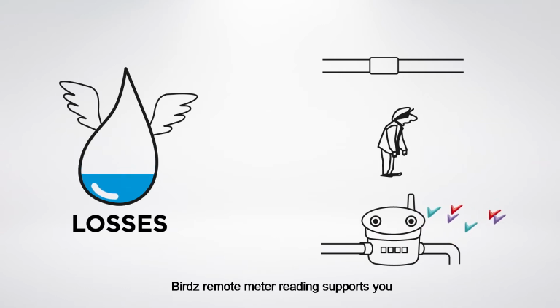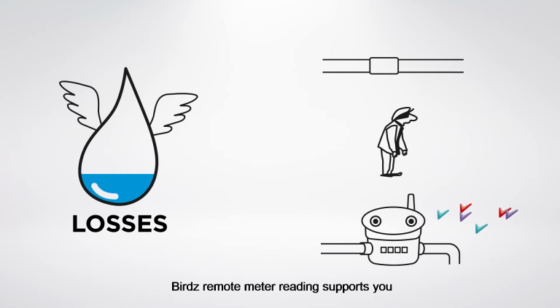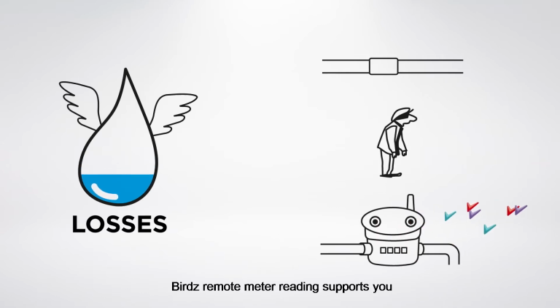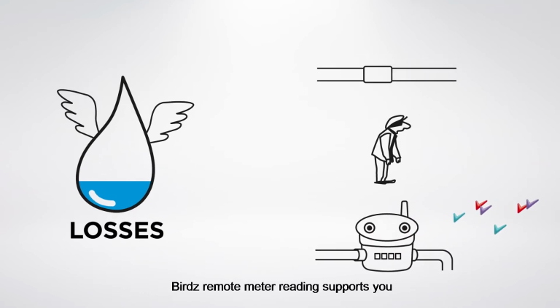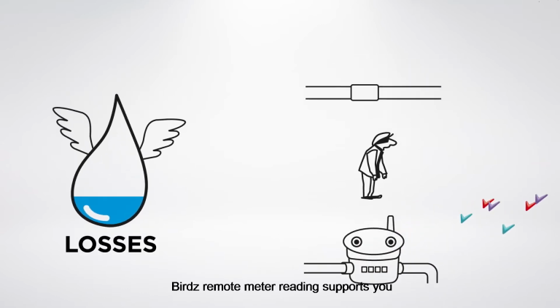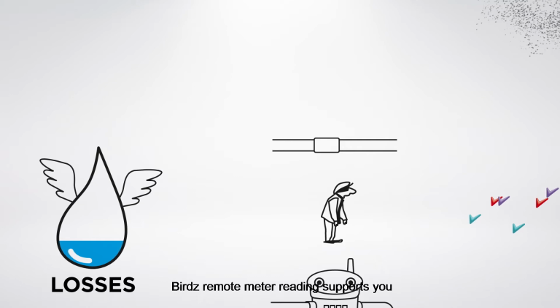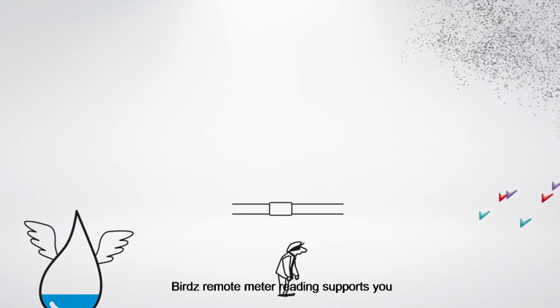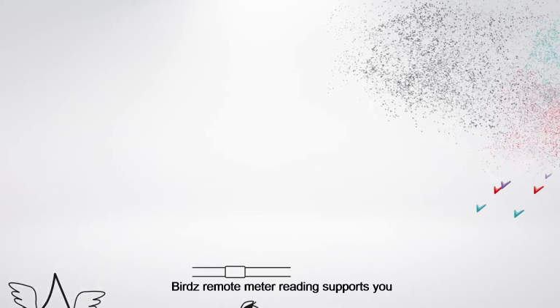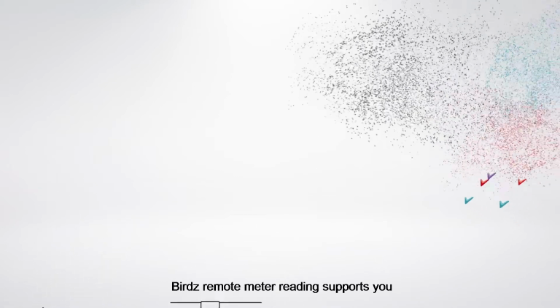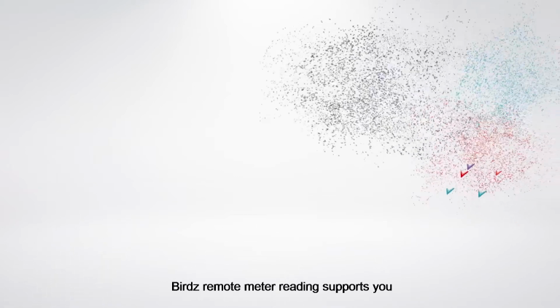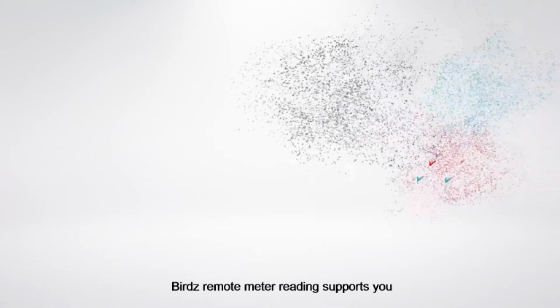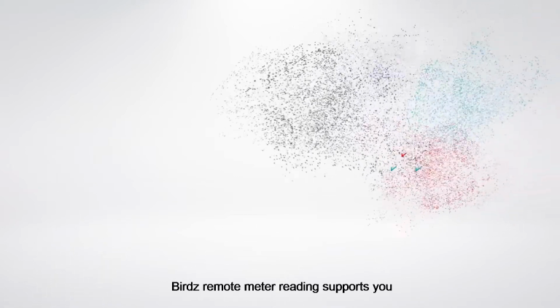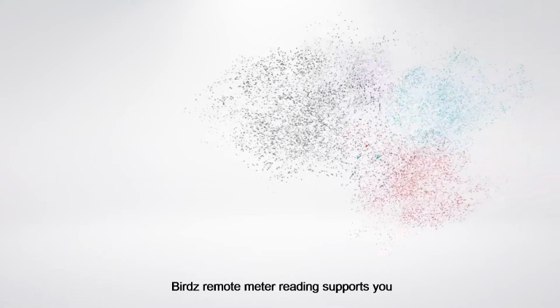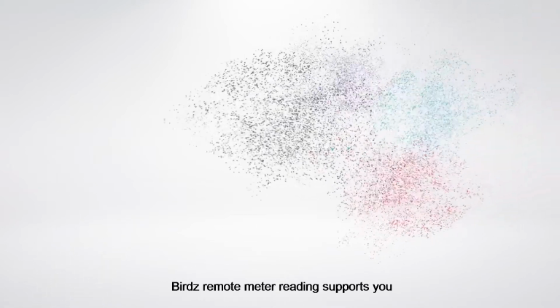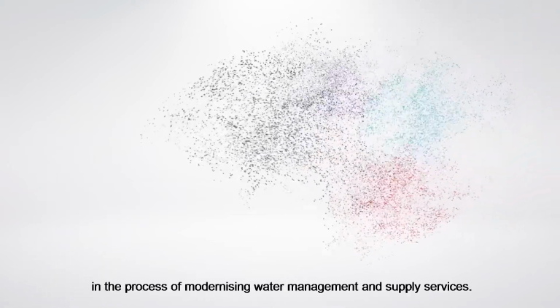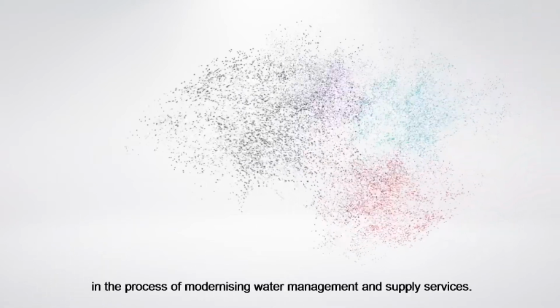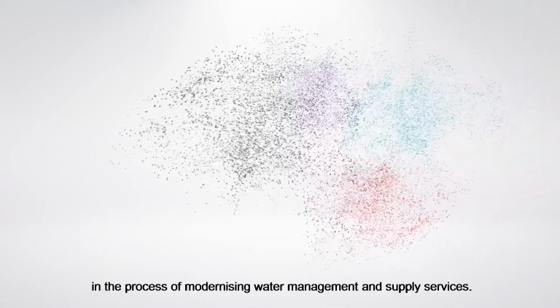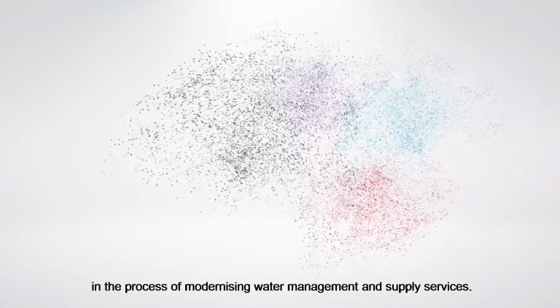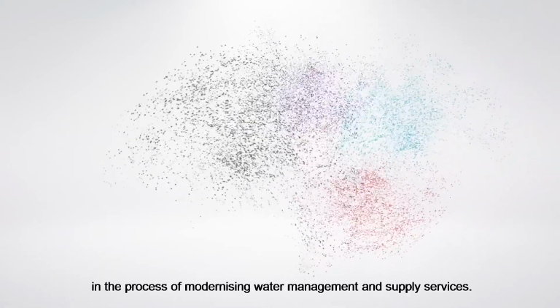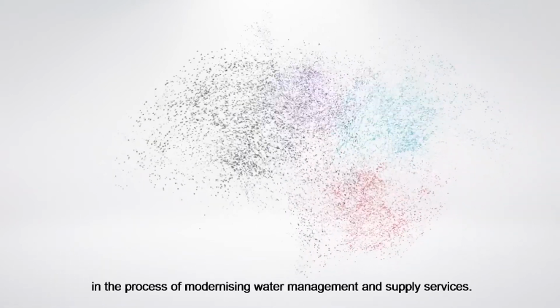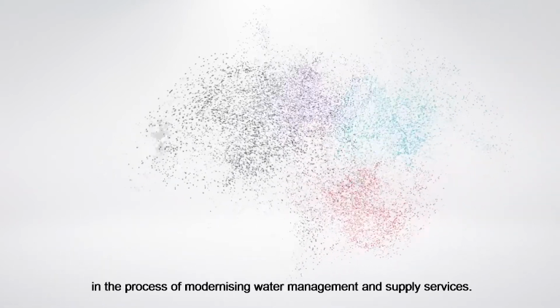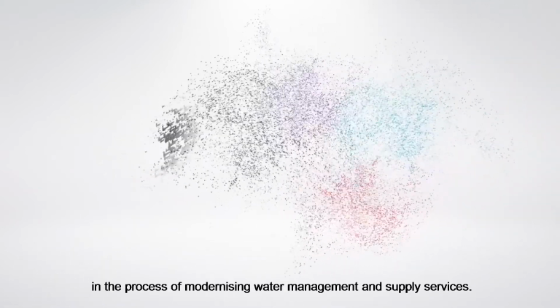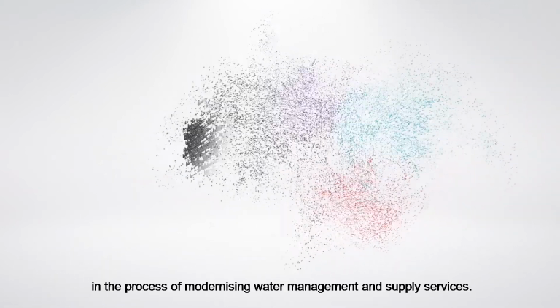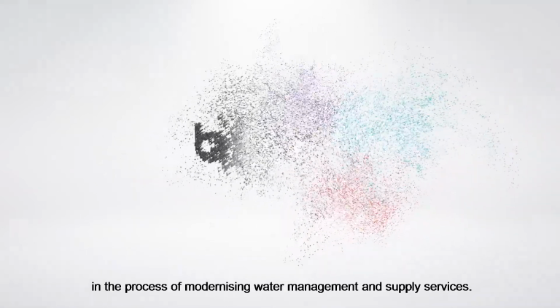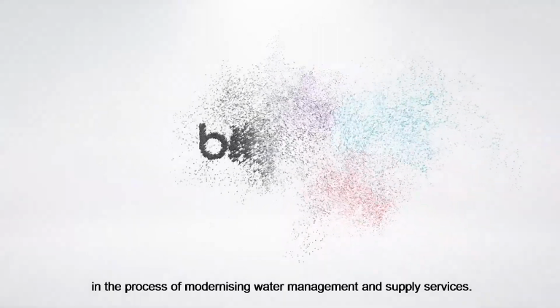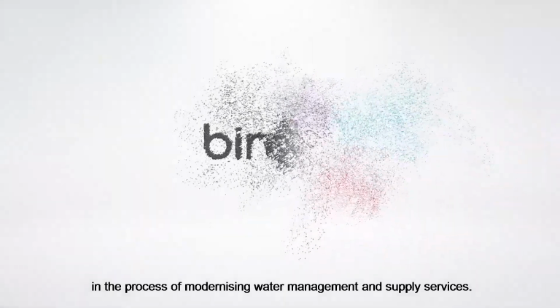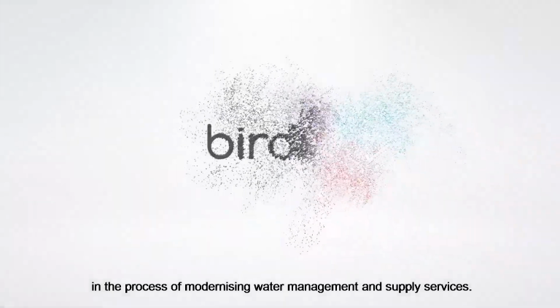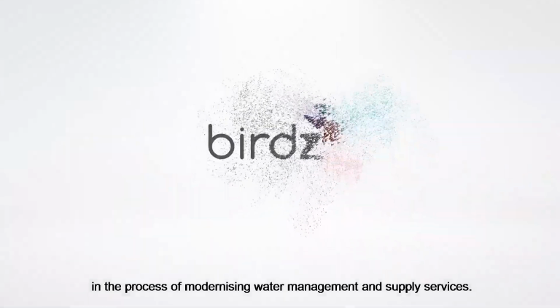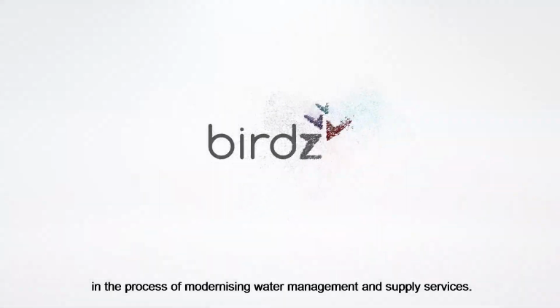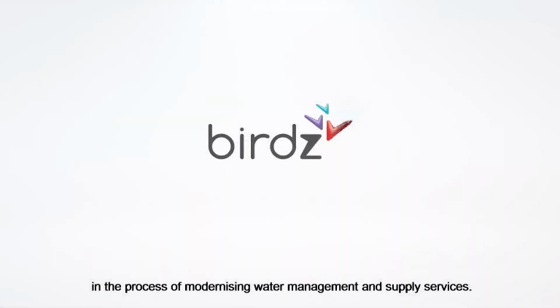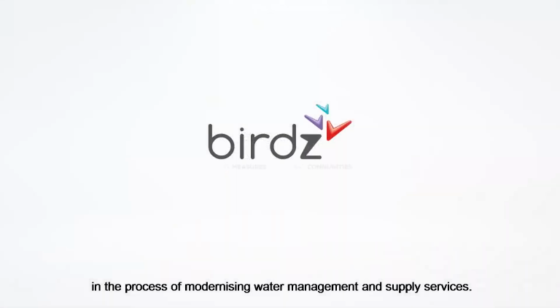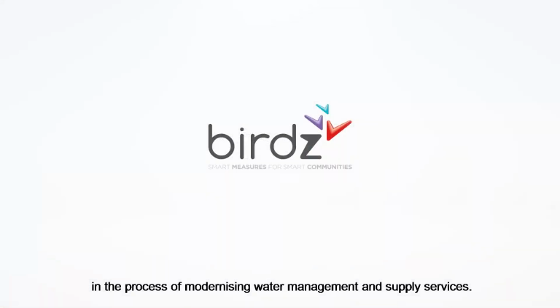BIRDS Remote Meter Reading supports you in the process of modernizing water management and supply services.